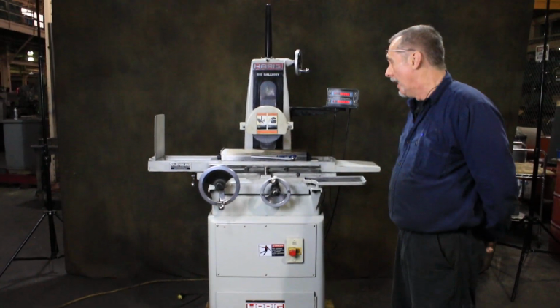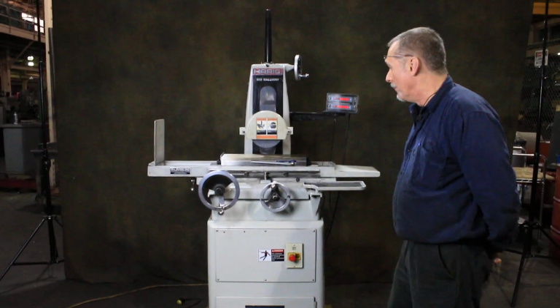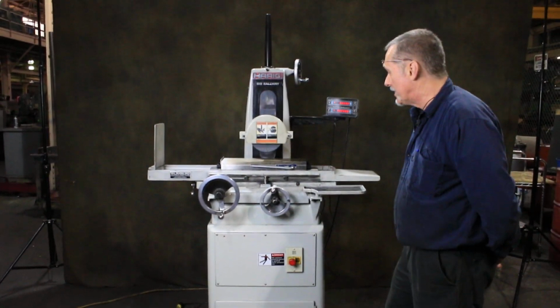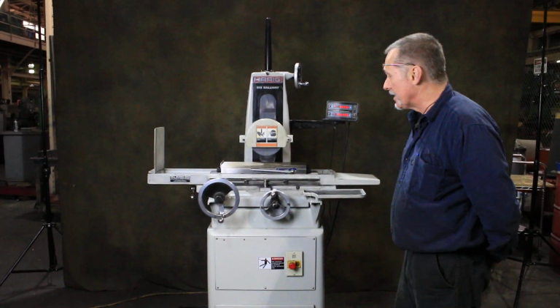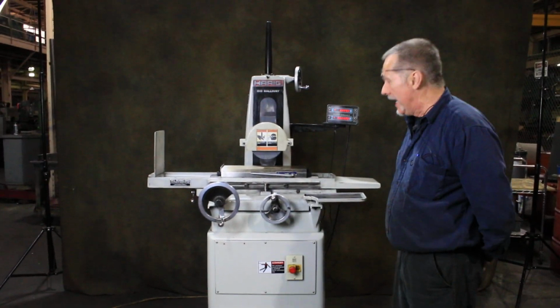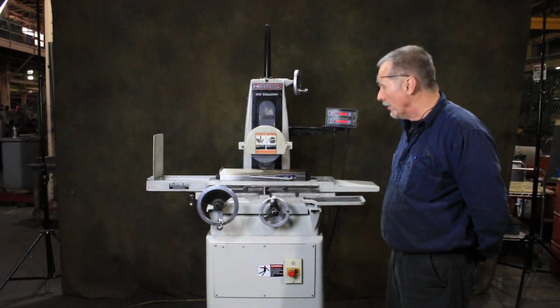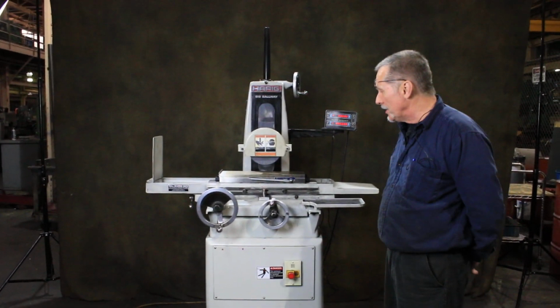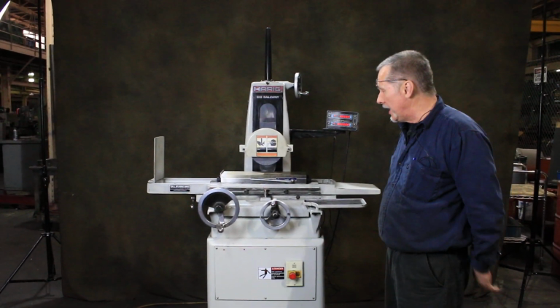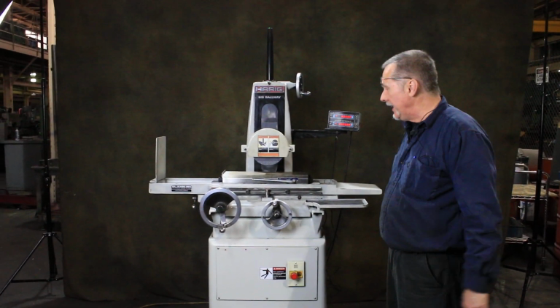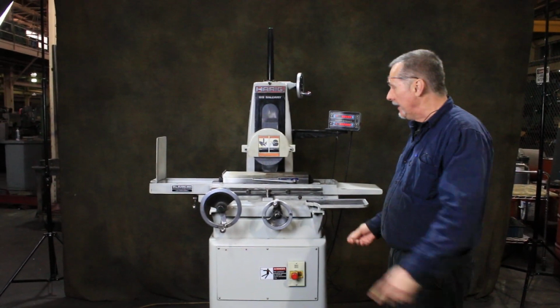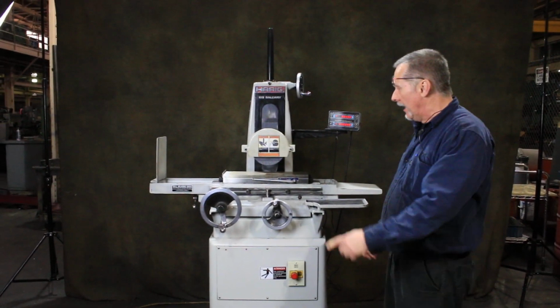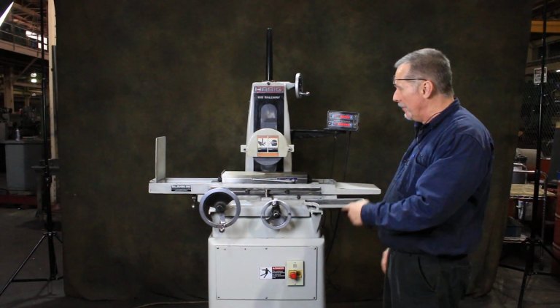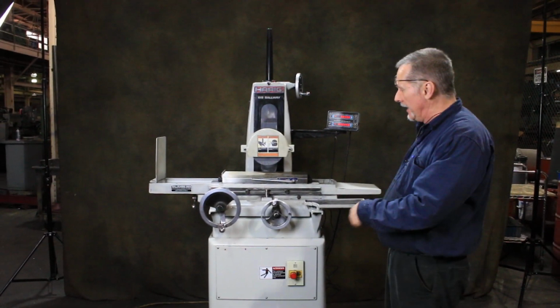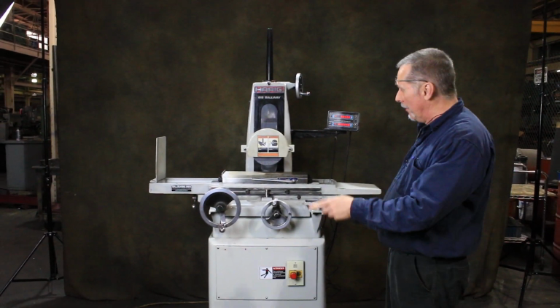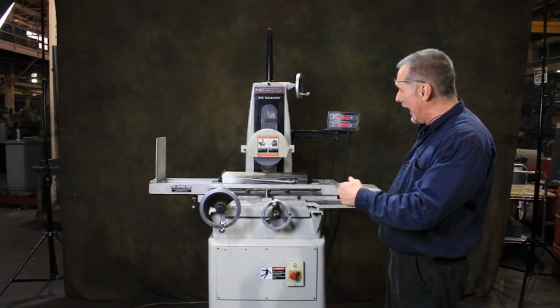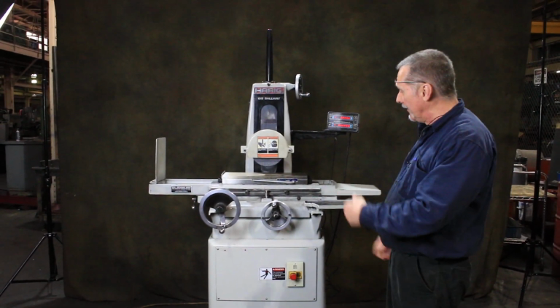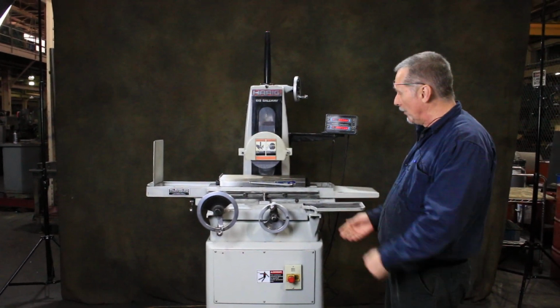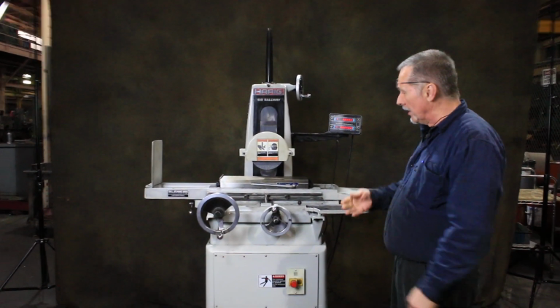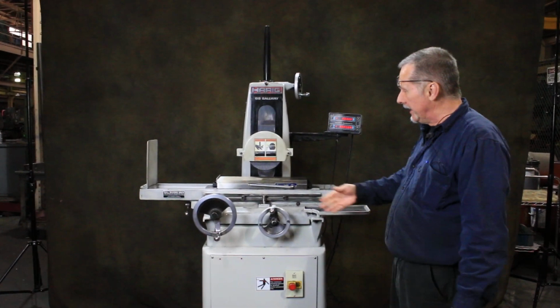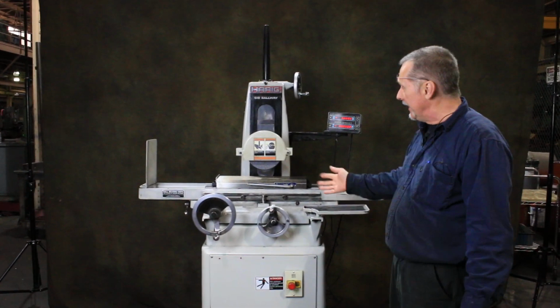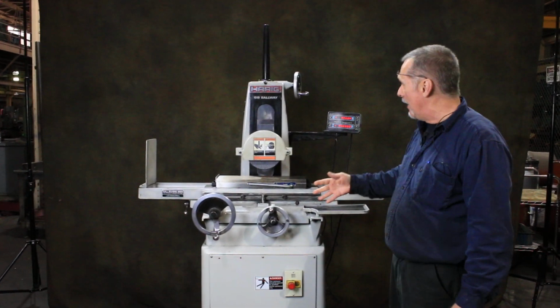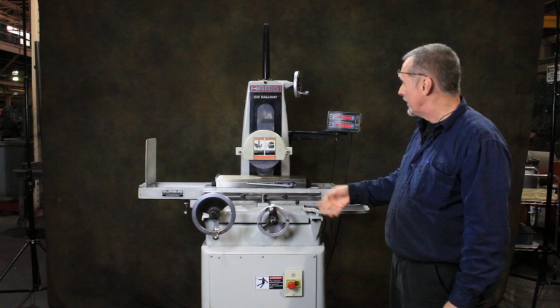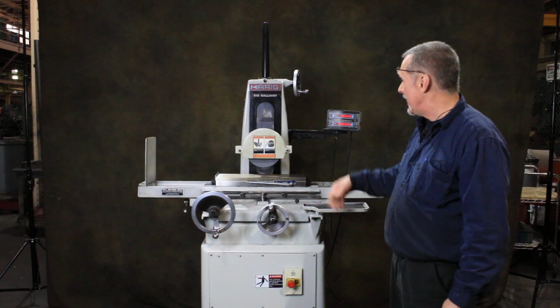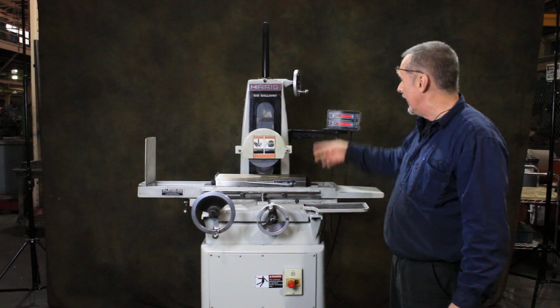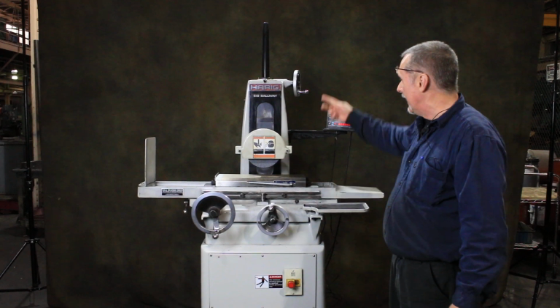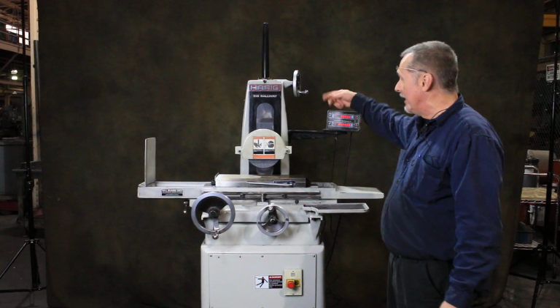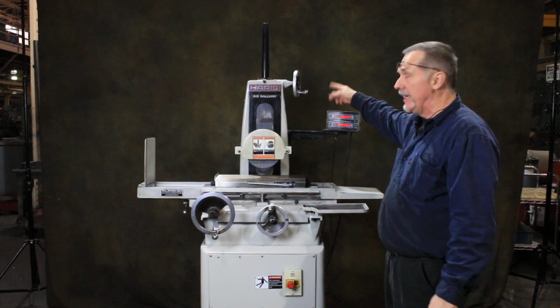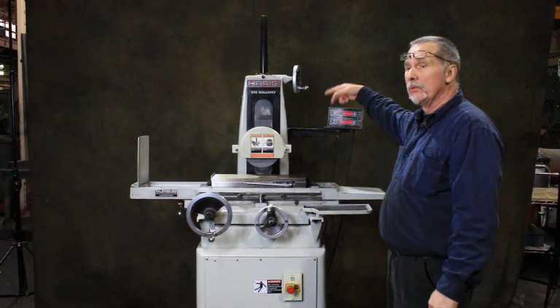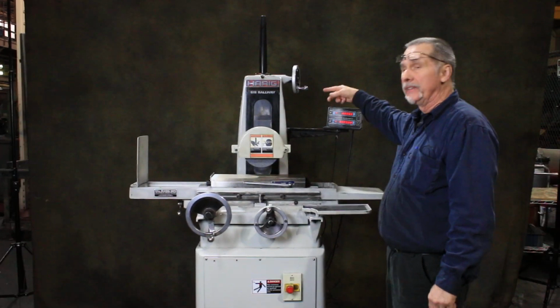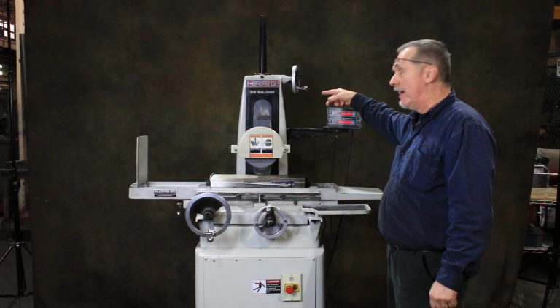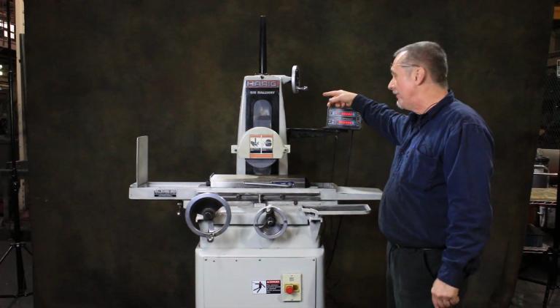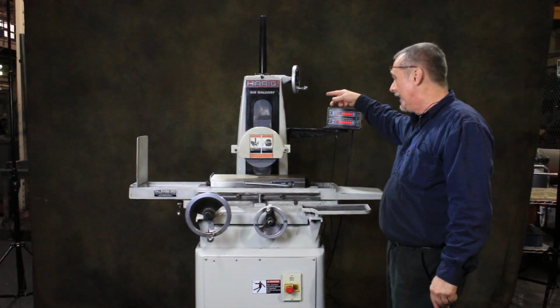This is a manual machine — manual back and forth, in and out with the saddle, and manual down feed.